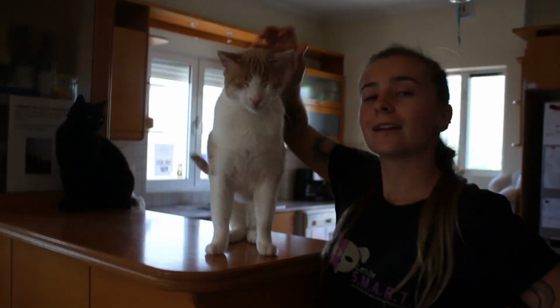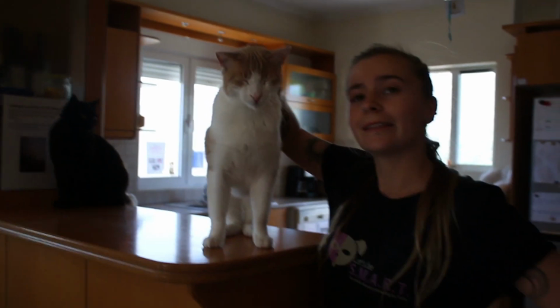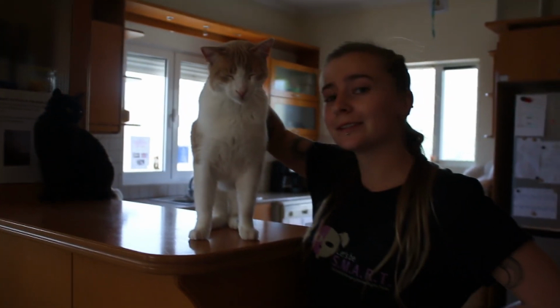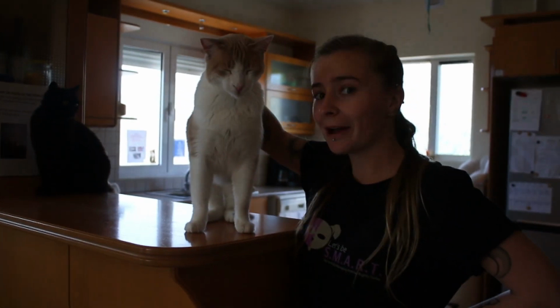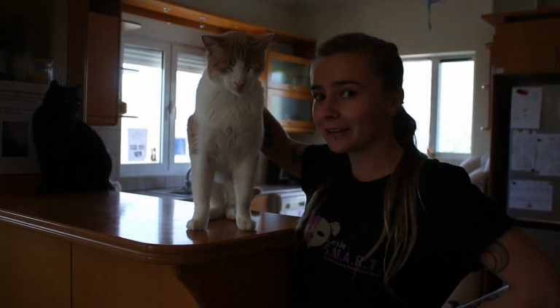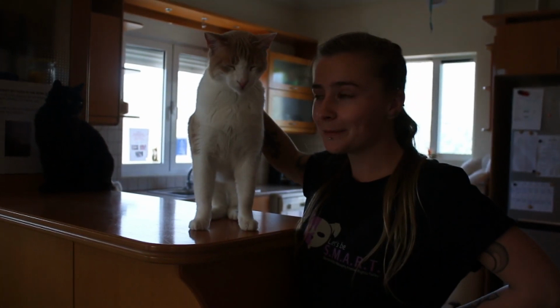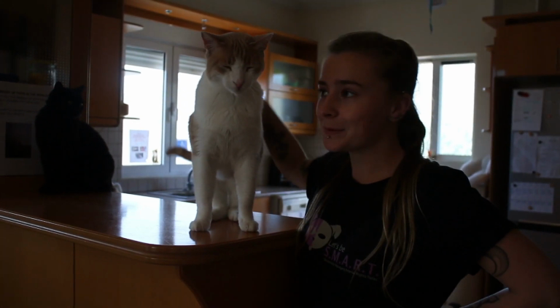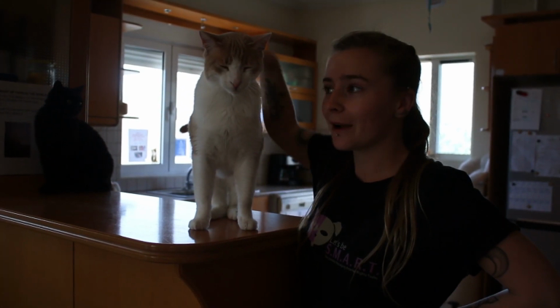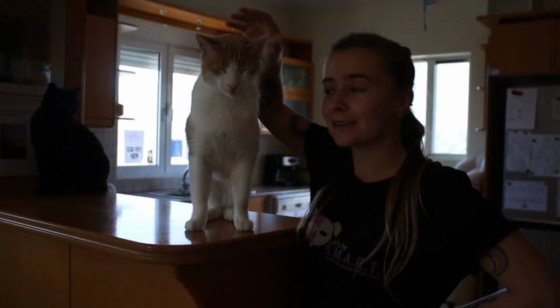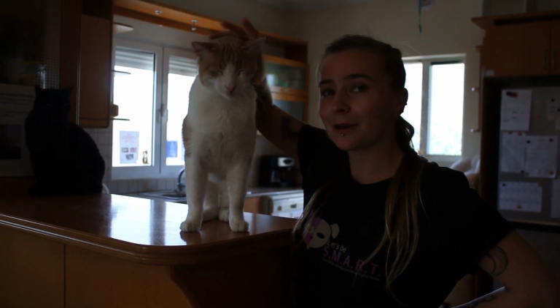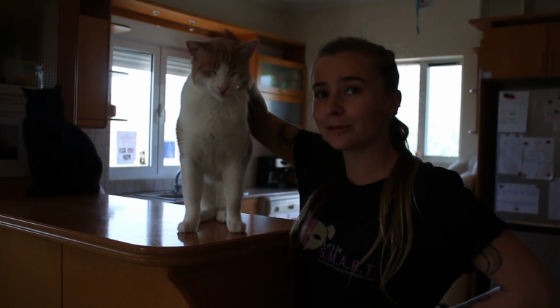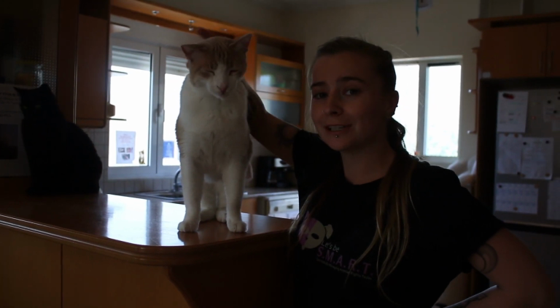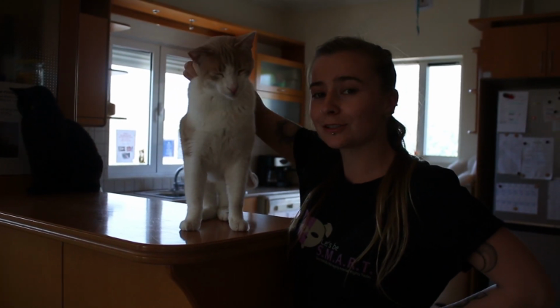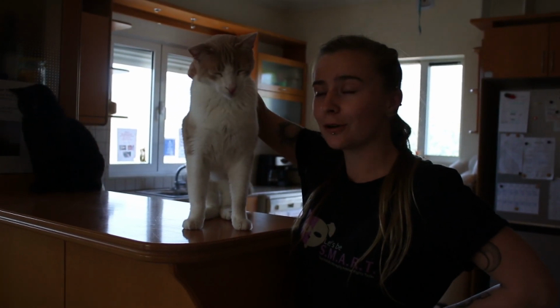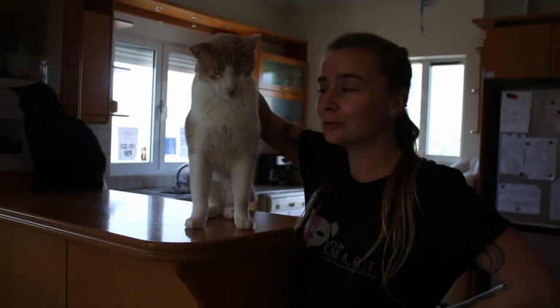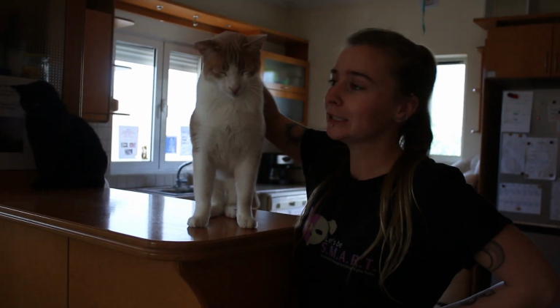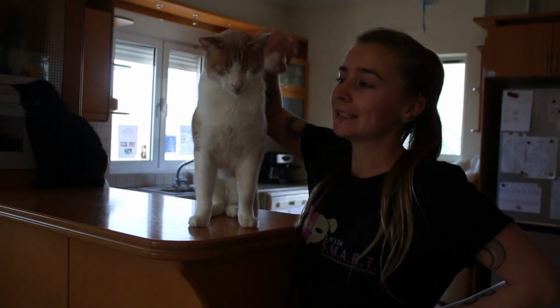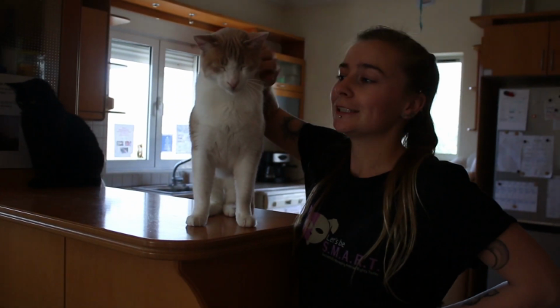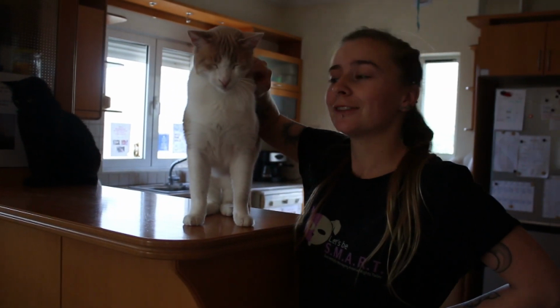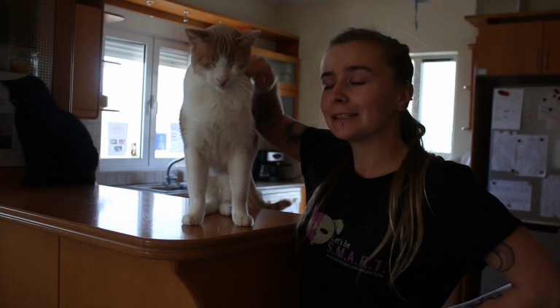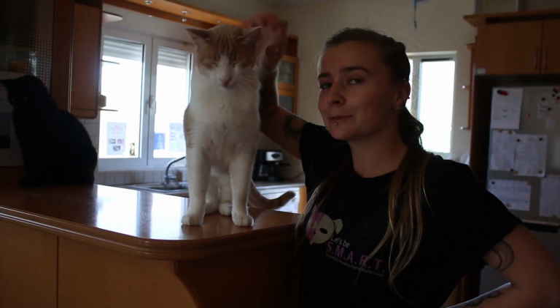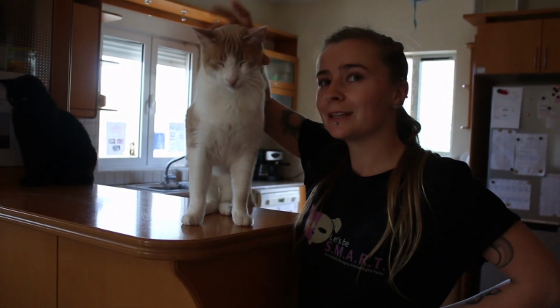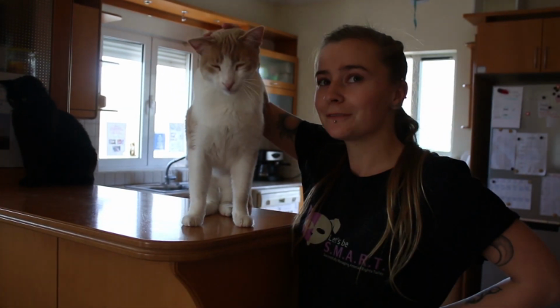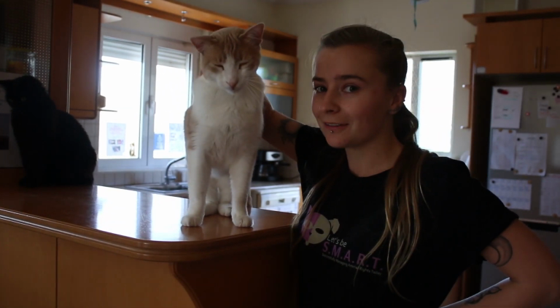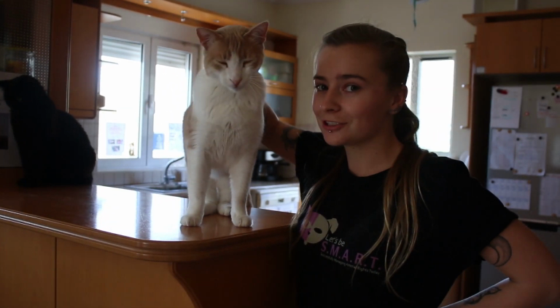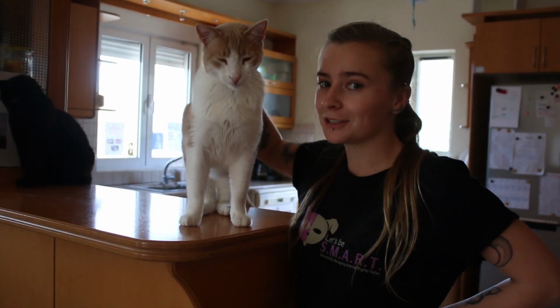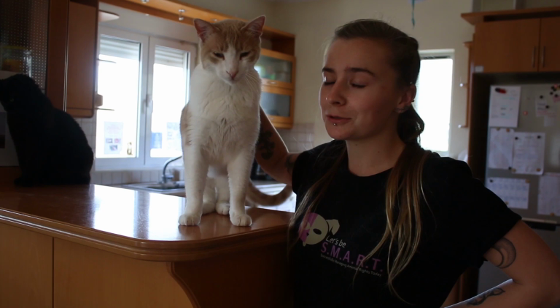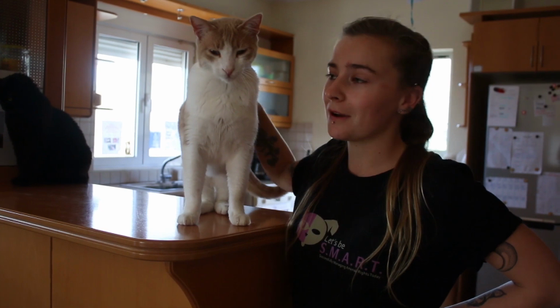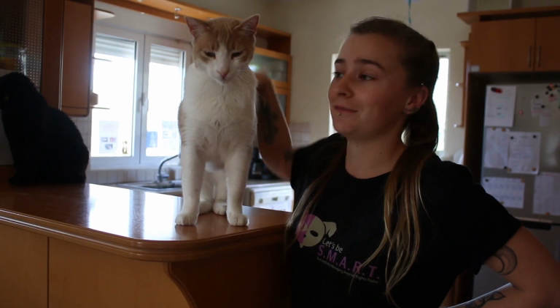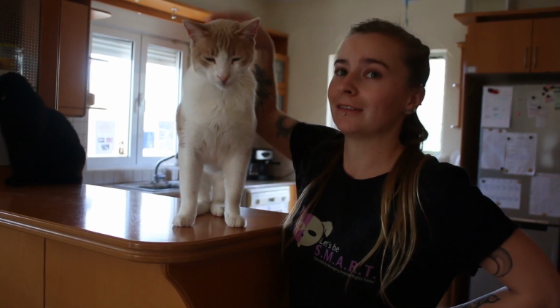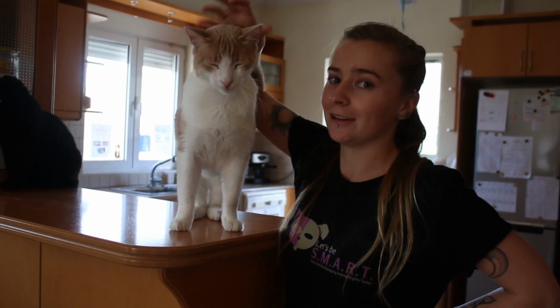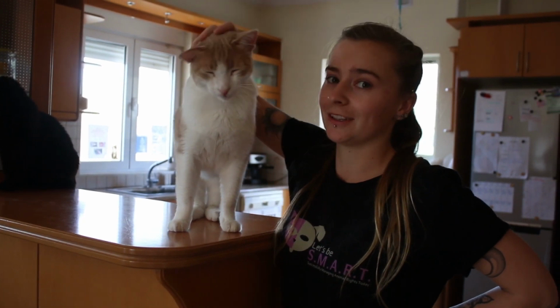This is Barry. Barry is about three years old. He is very sweet, very gentle, and very loving.